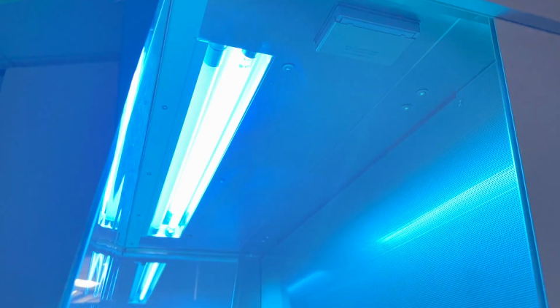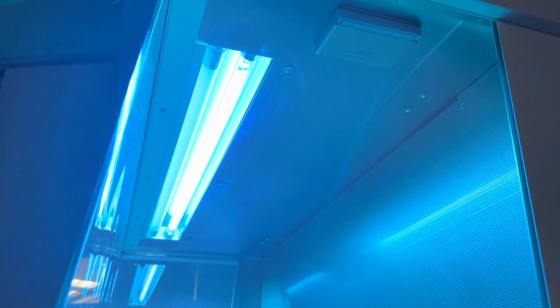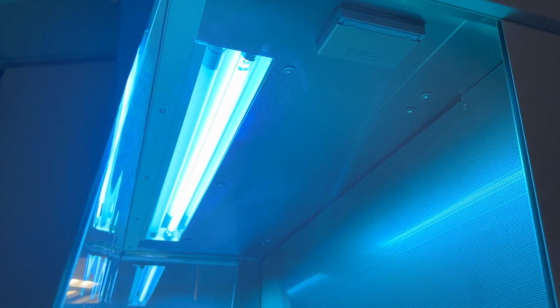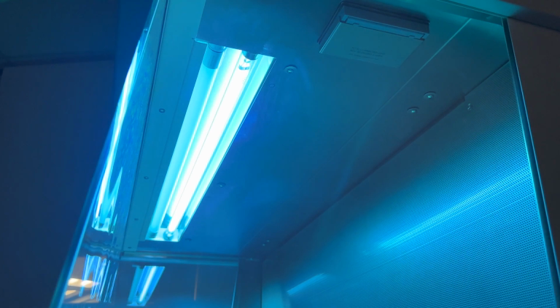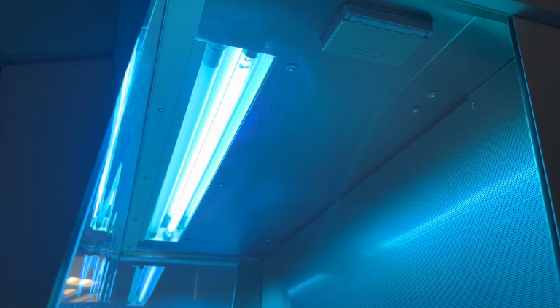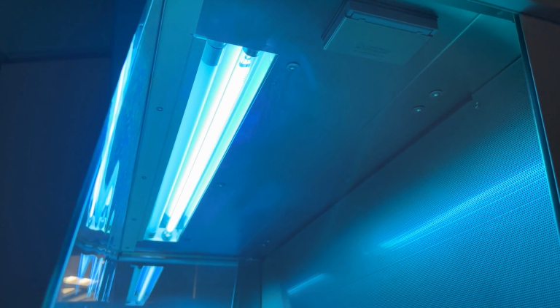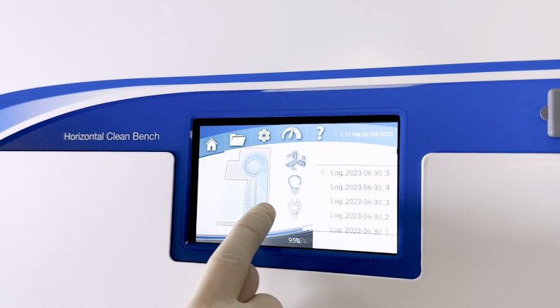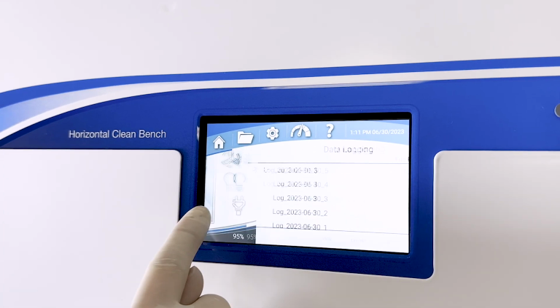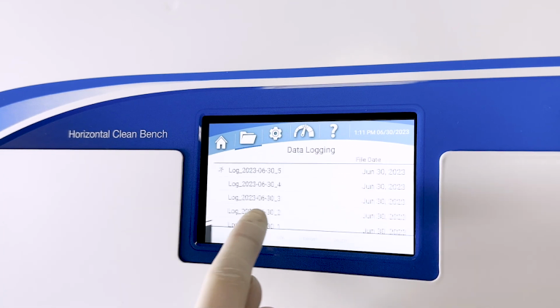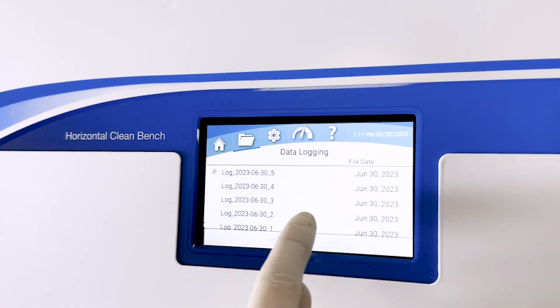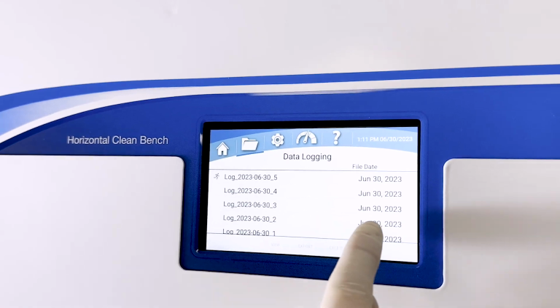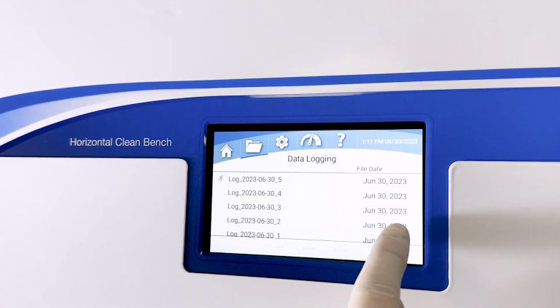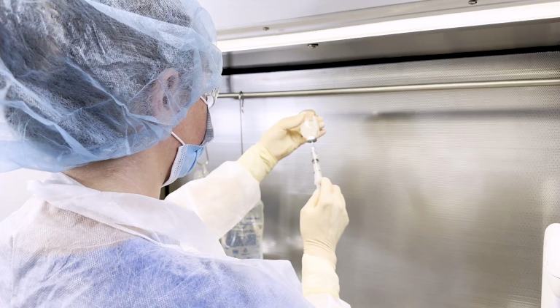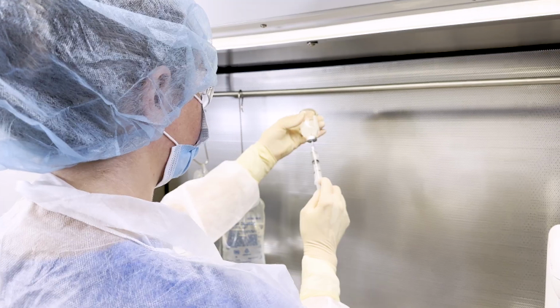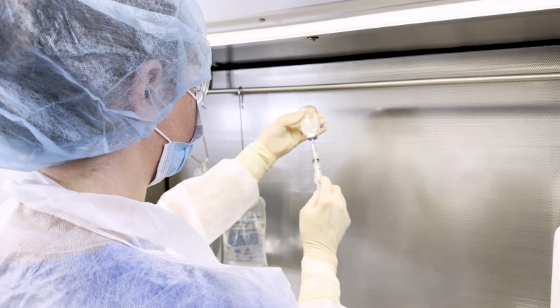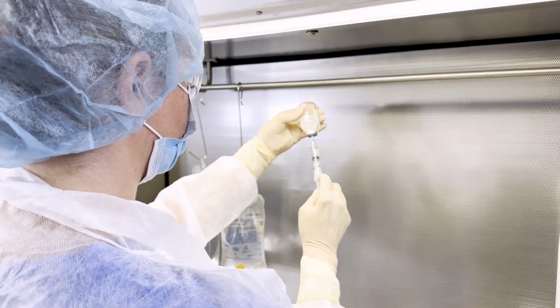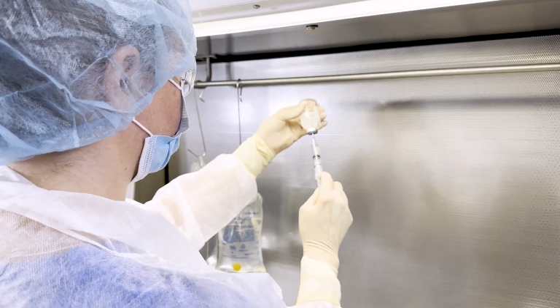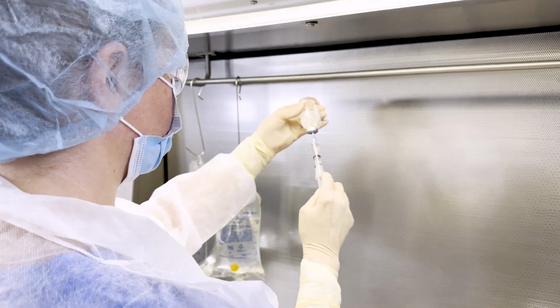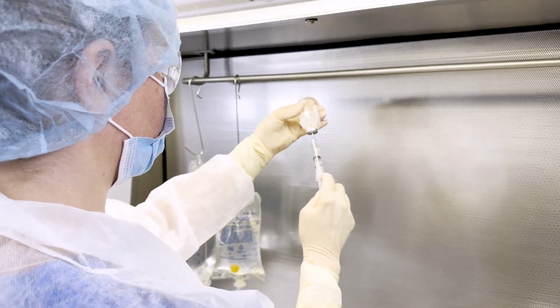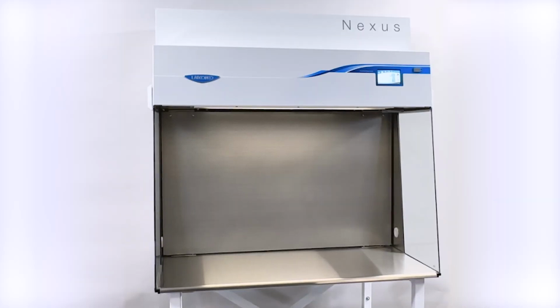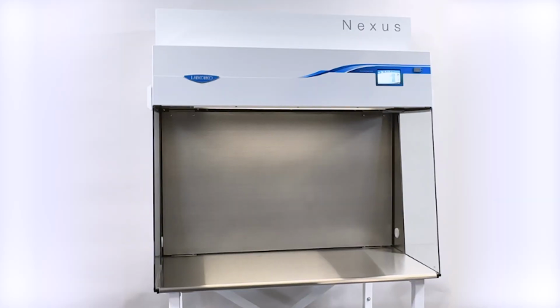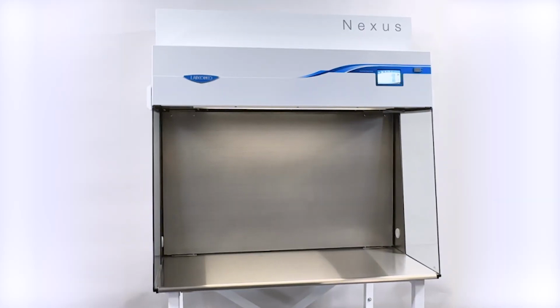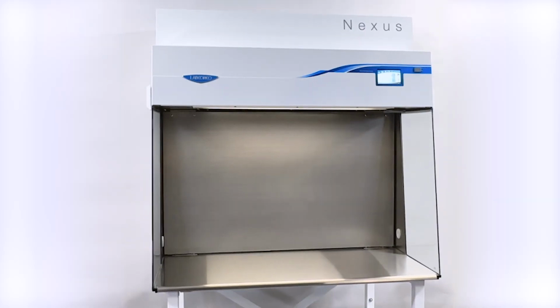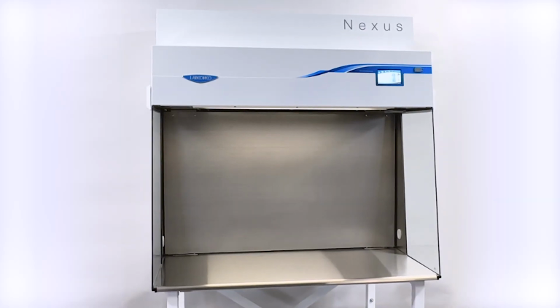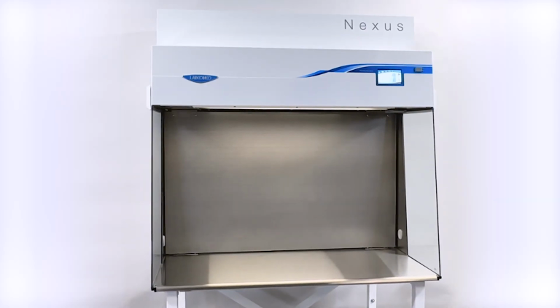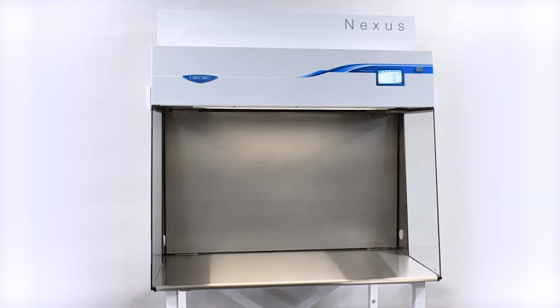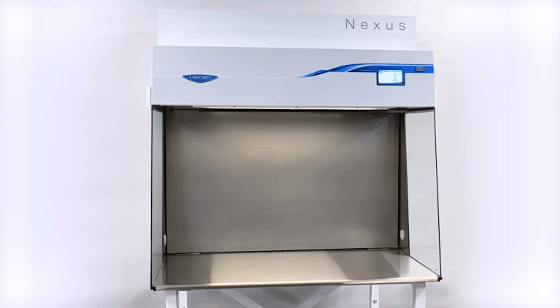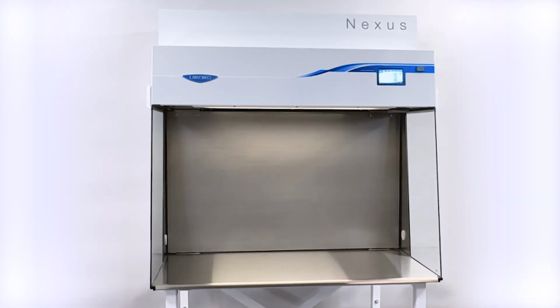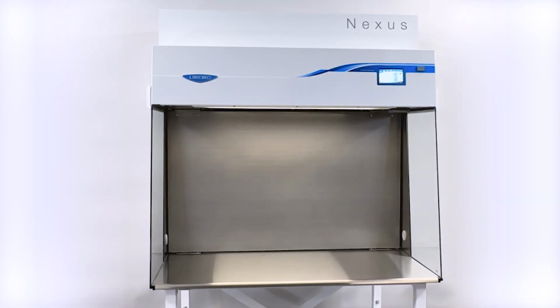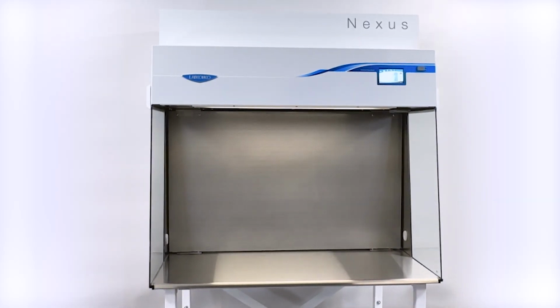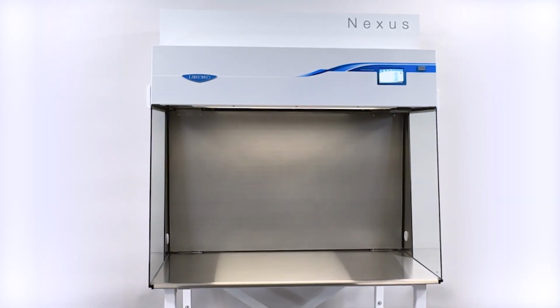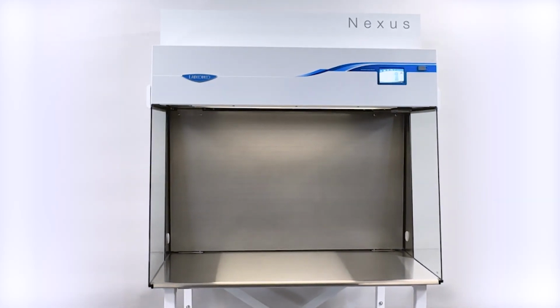Efficient, intelligent, and reliable. Nexus. Next Level Clean.